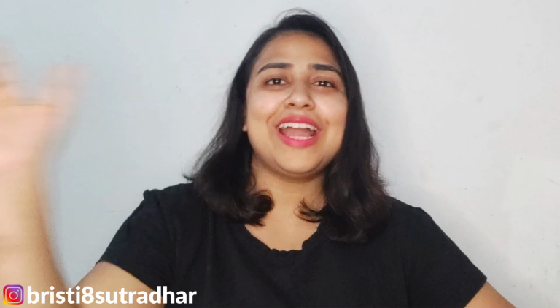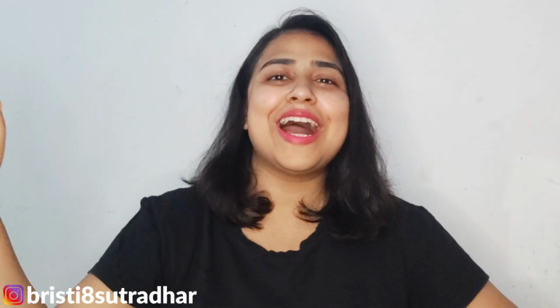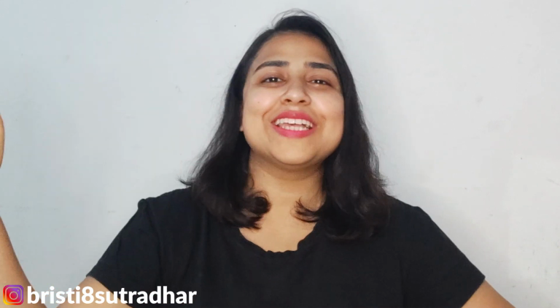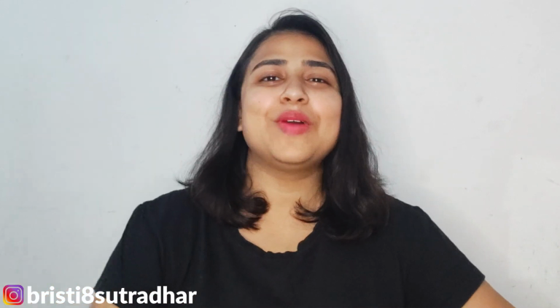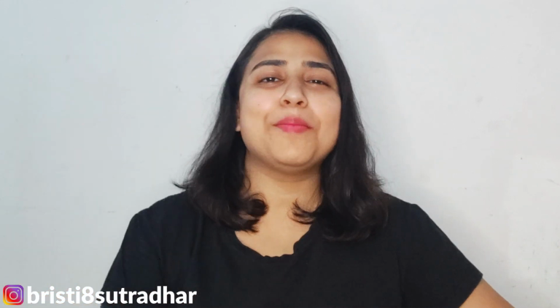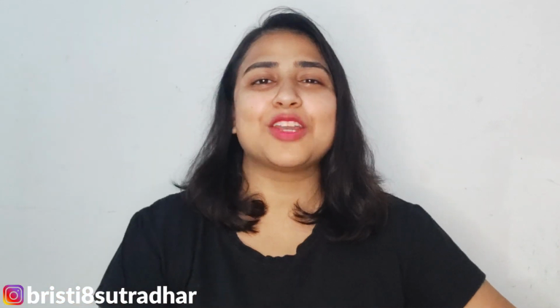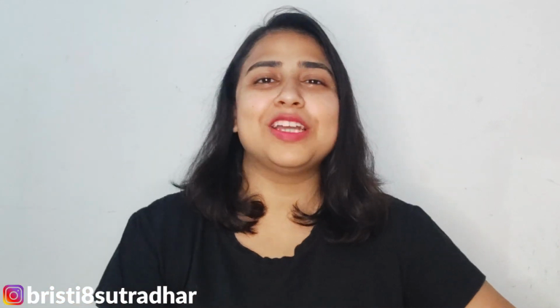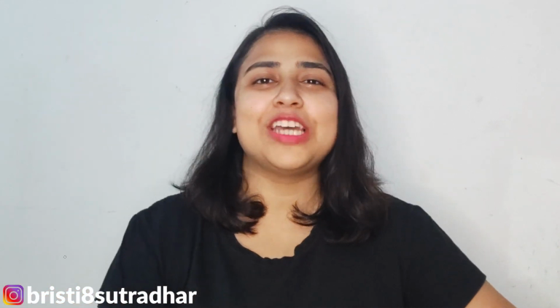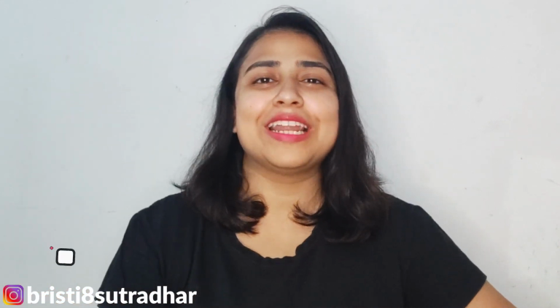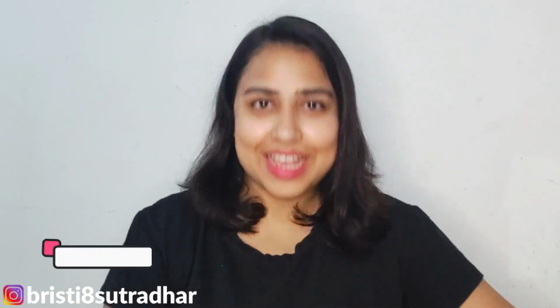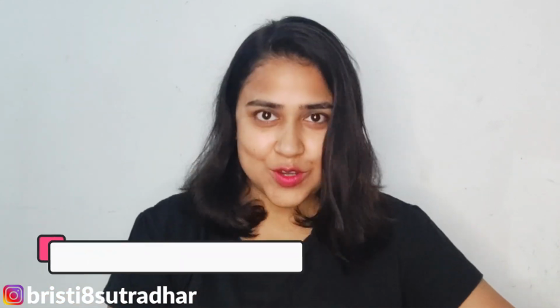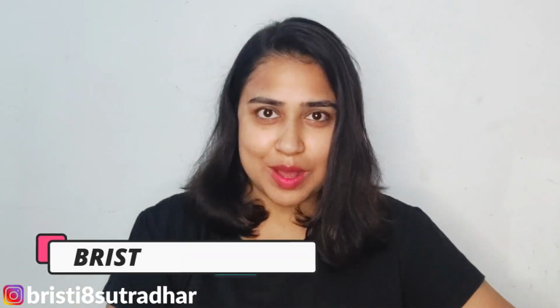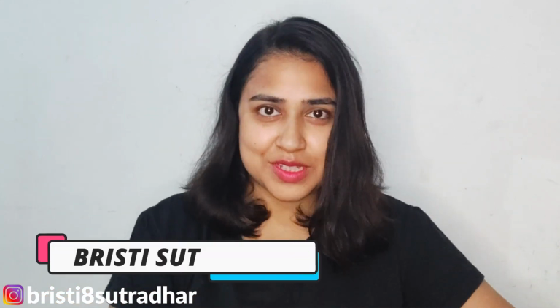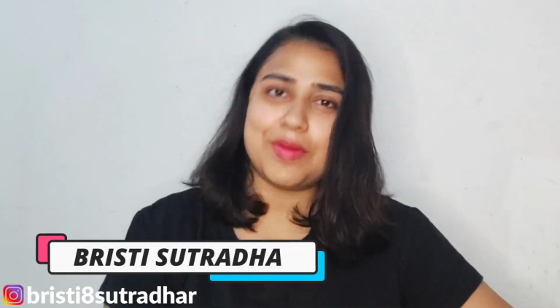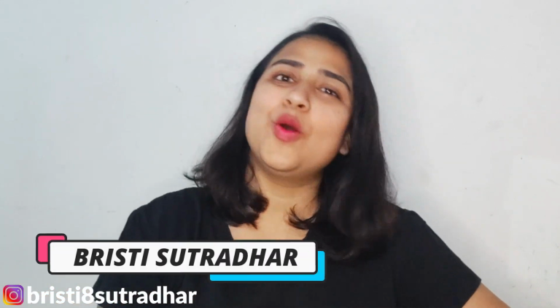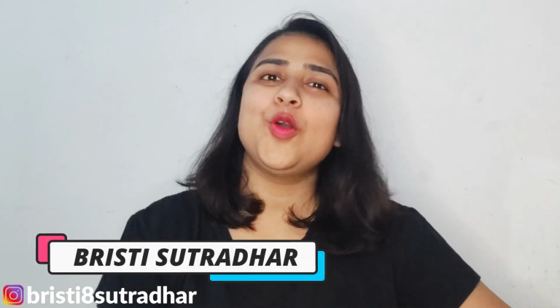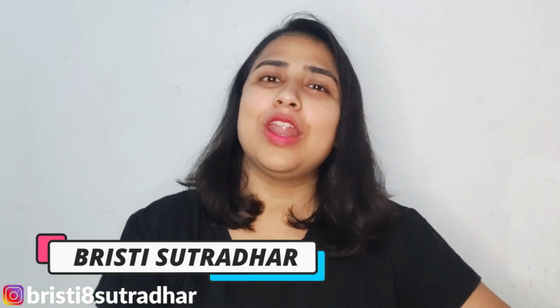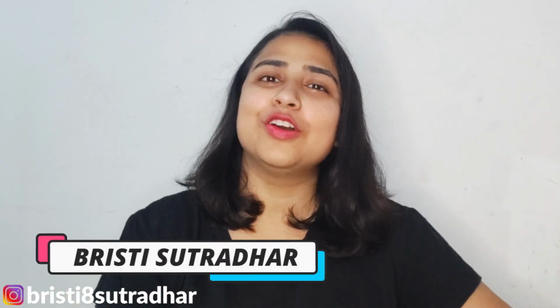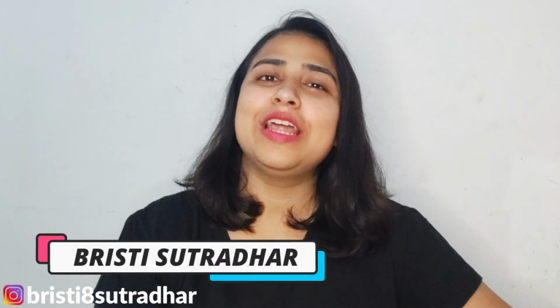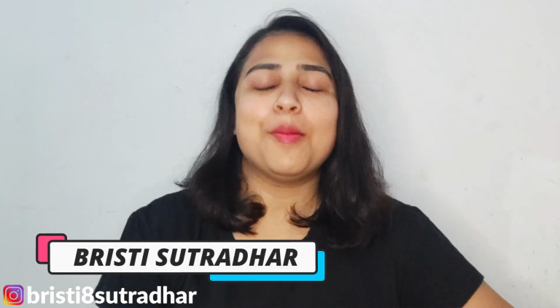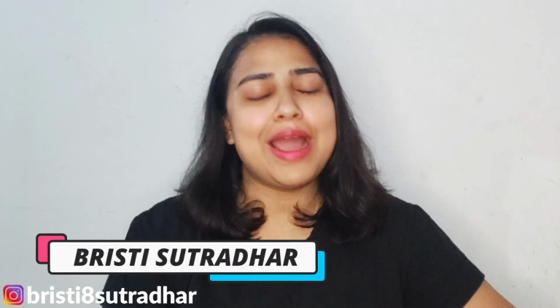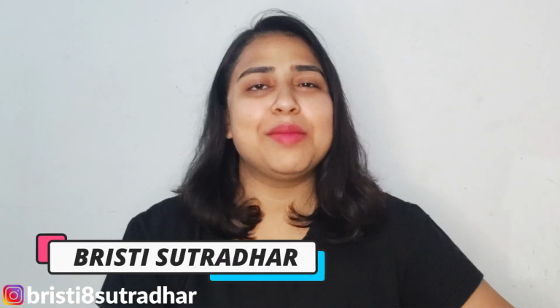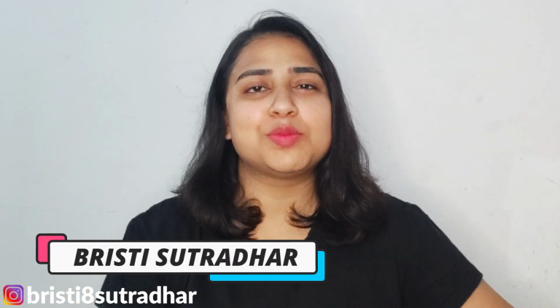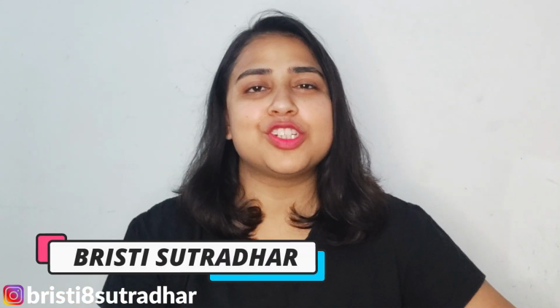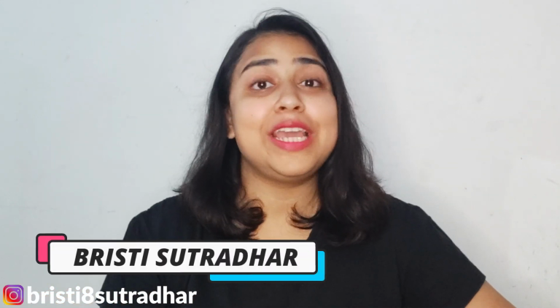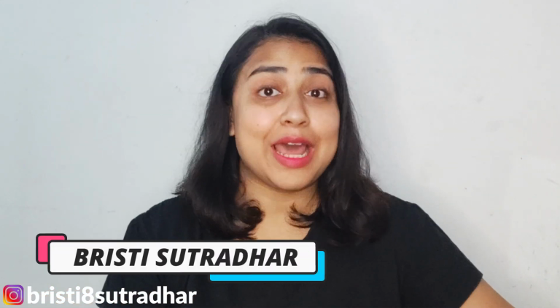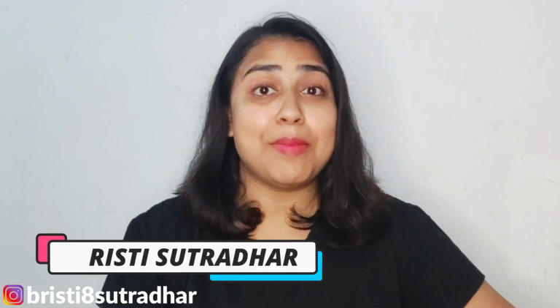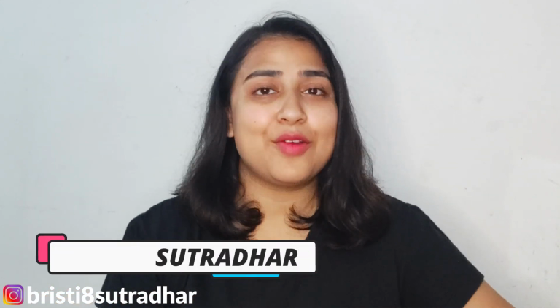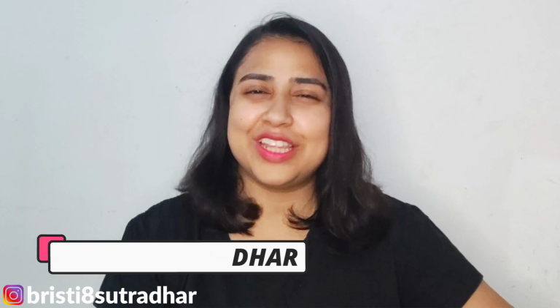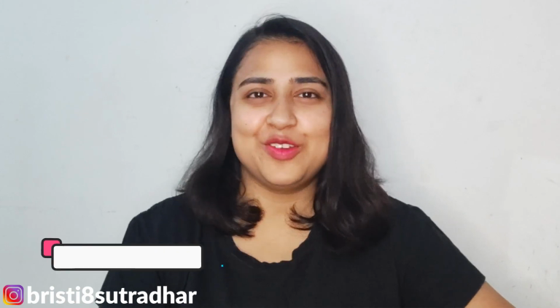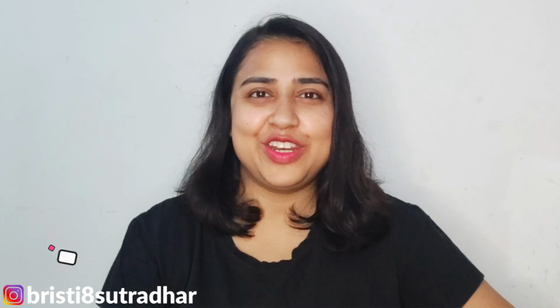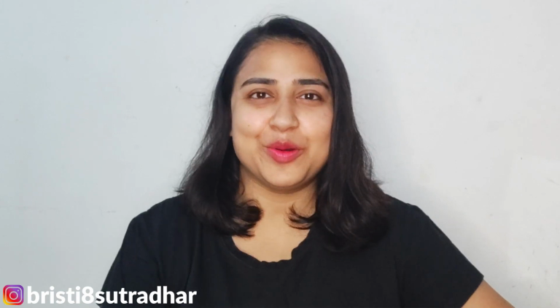Hi guys, welcome back to my channel! Kaise ho aap sab, I hope you all are good. My name is Brishti and I'm back with a new video.